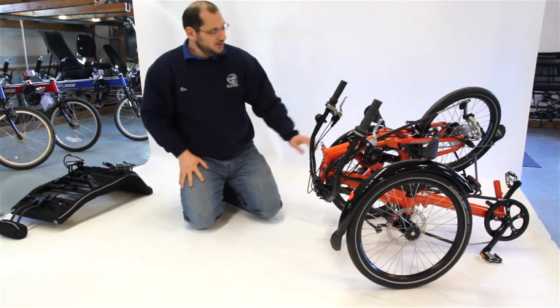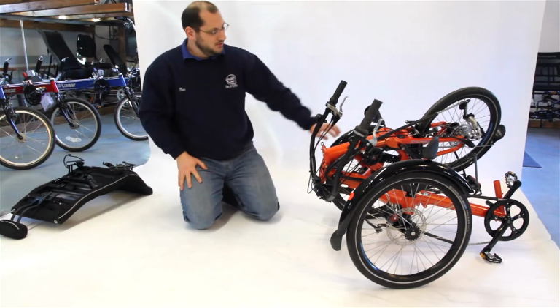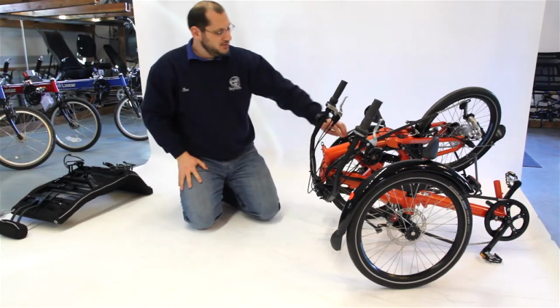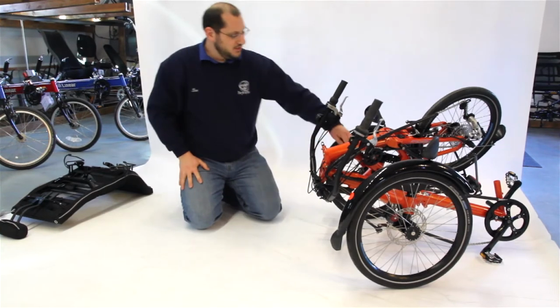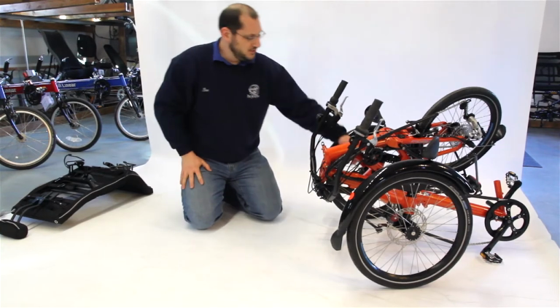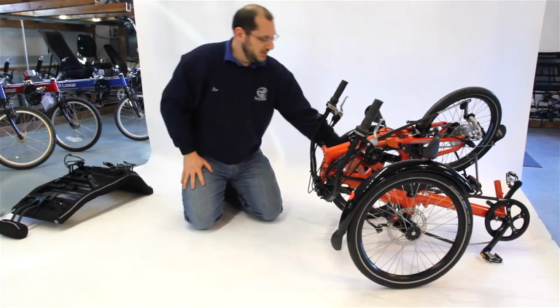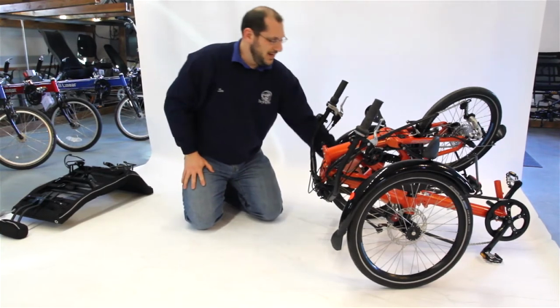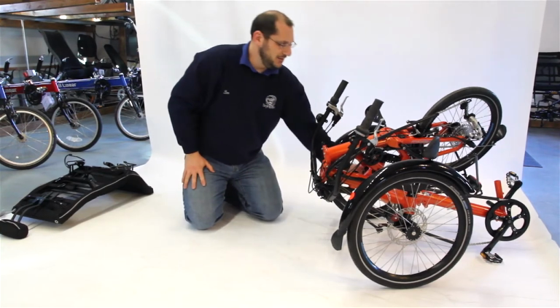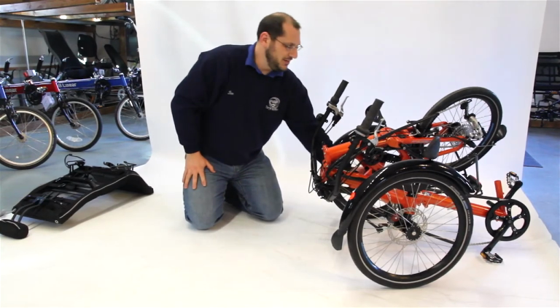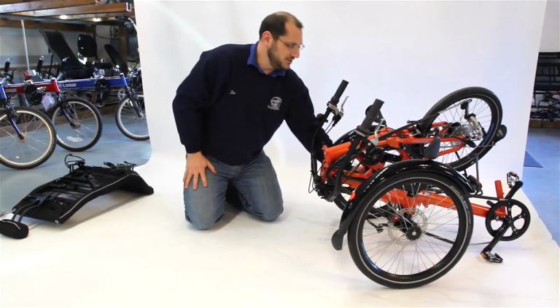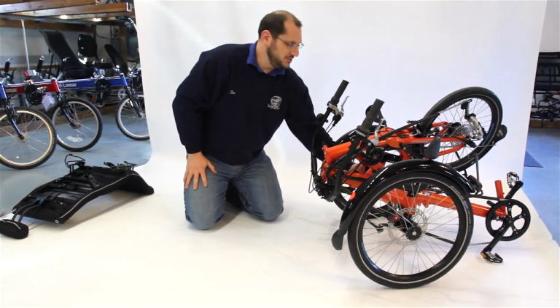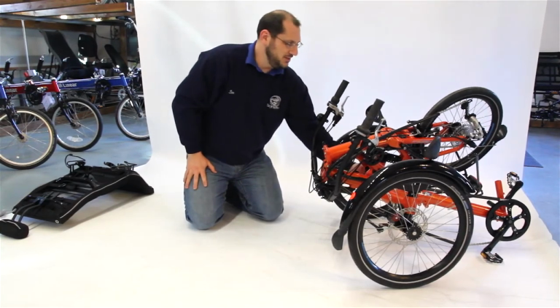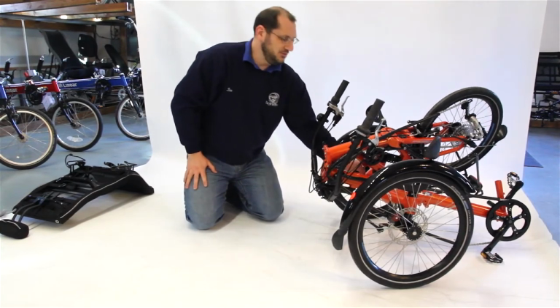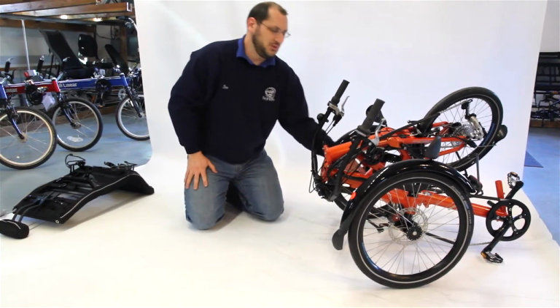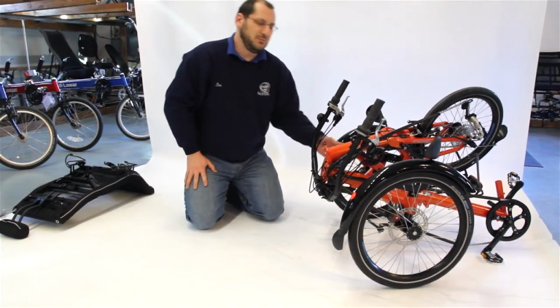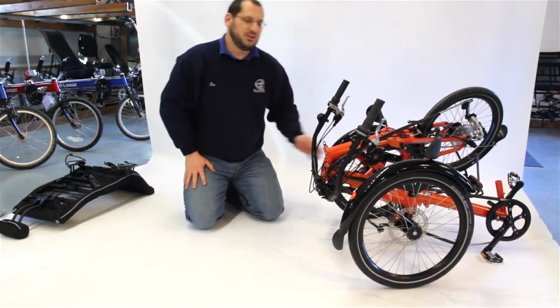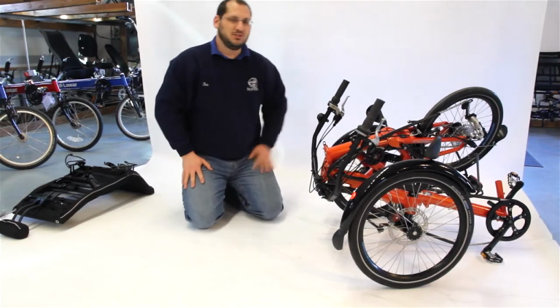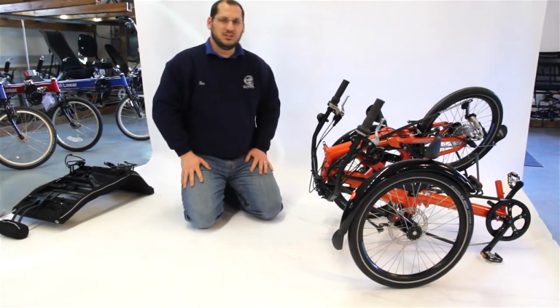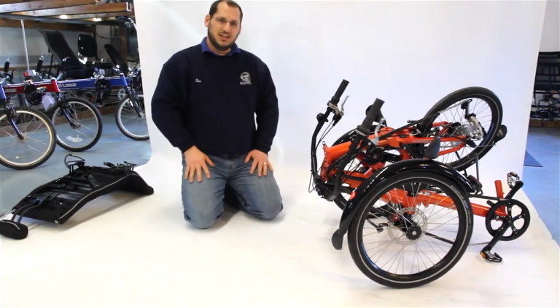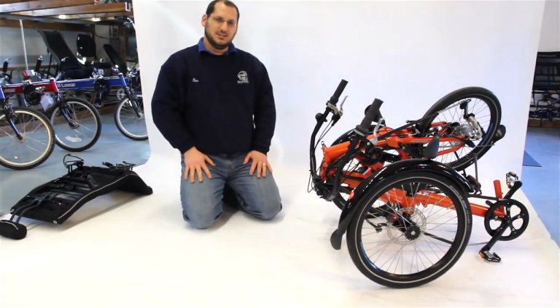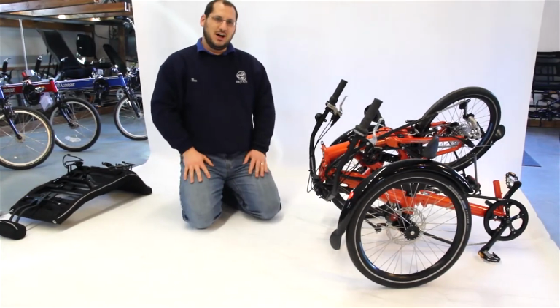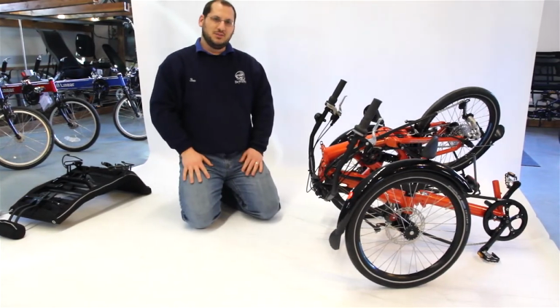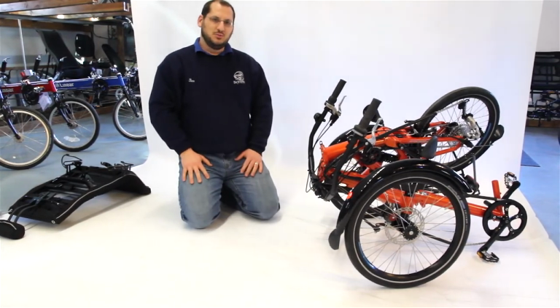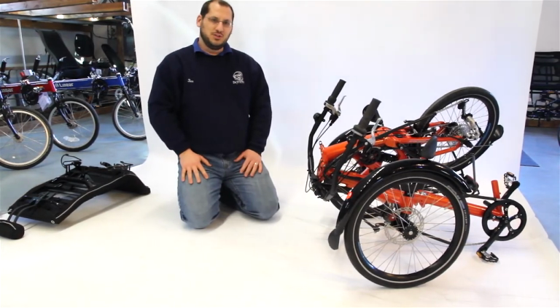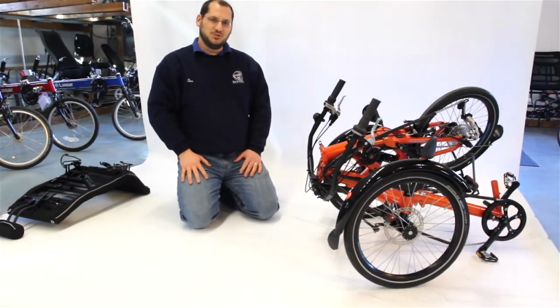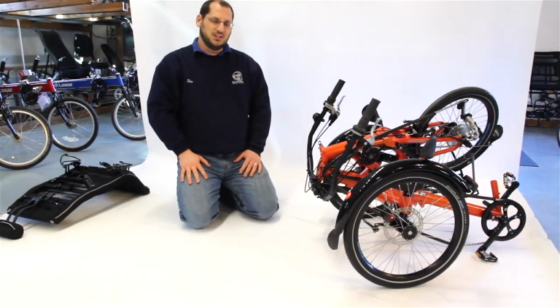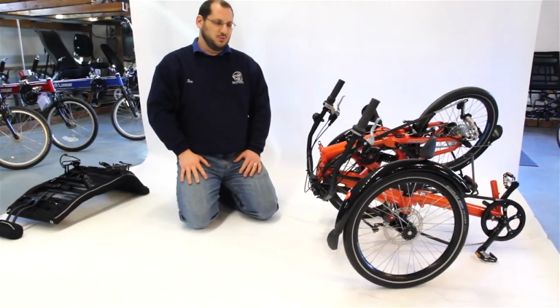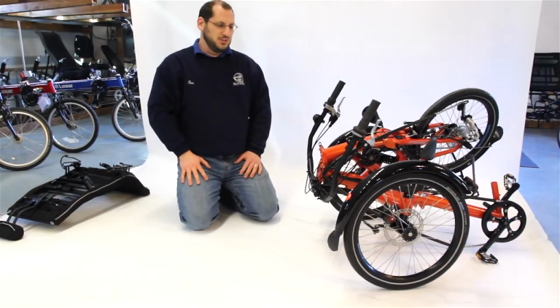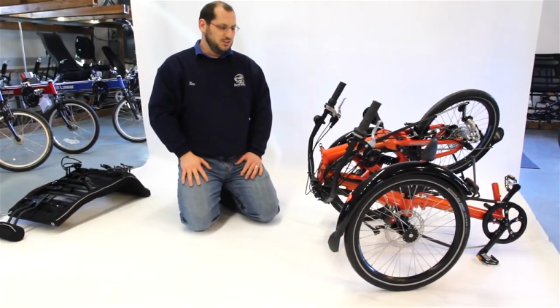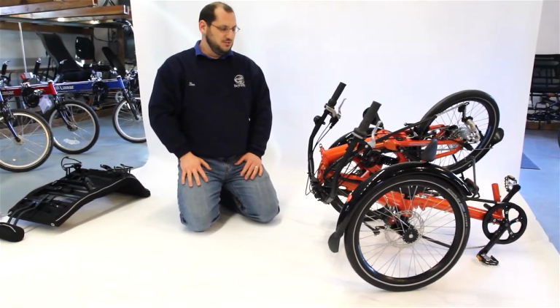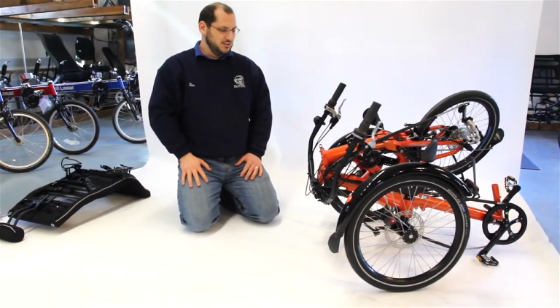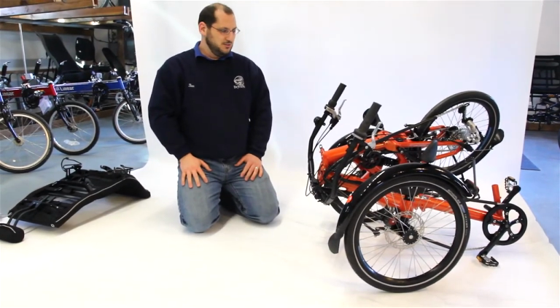There is also a locking mechanism in there if you want to make sure it stays locked when you're transporting it in your vehicle.